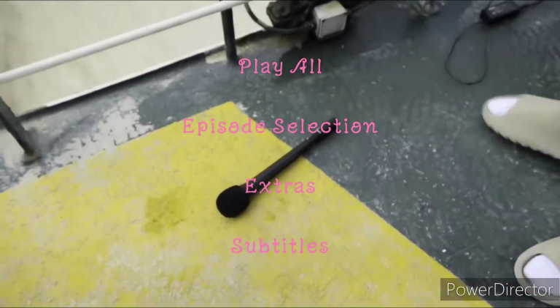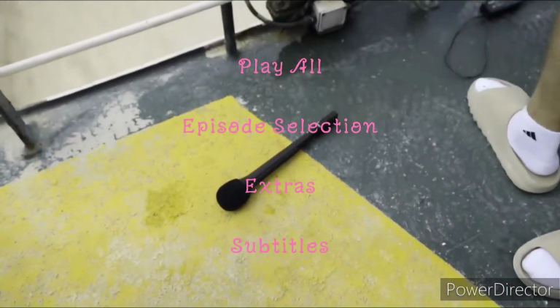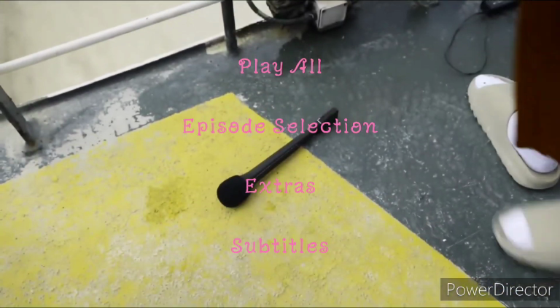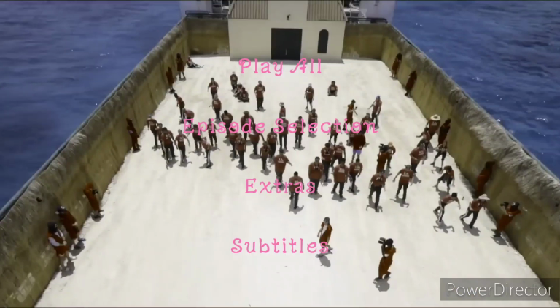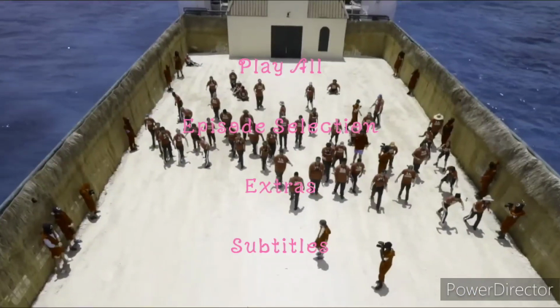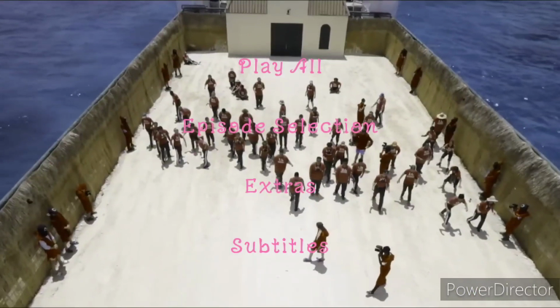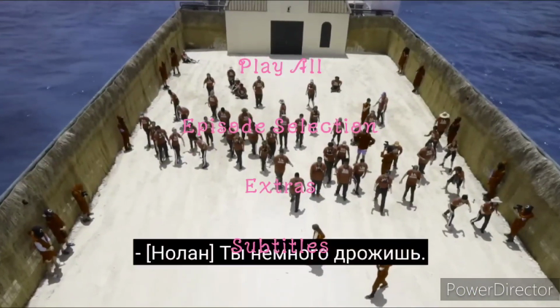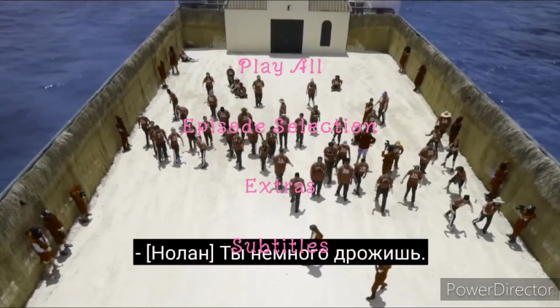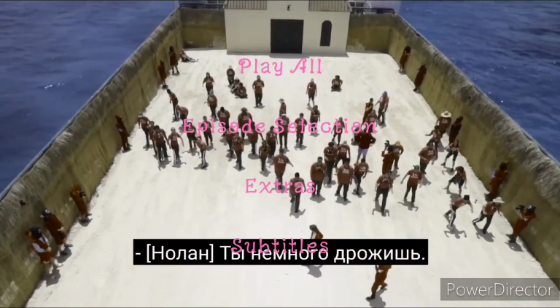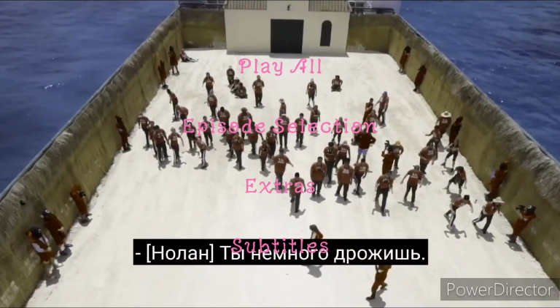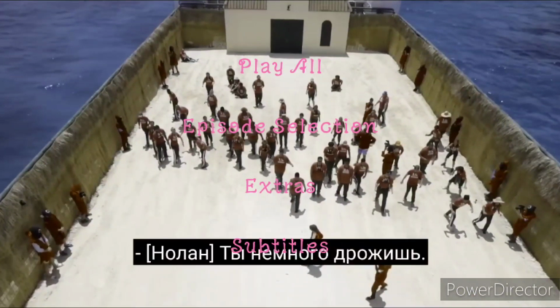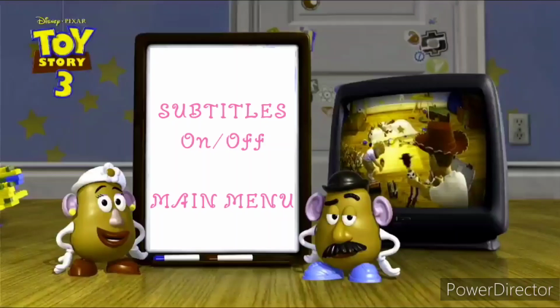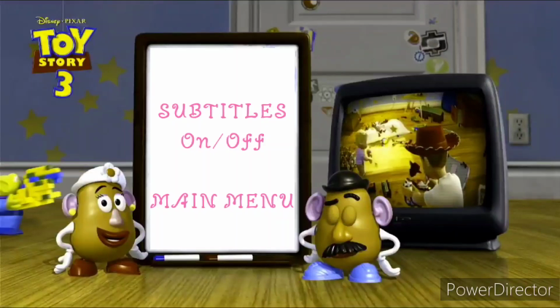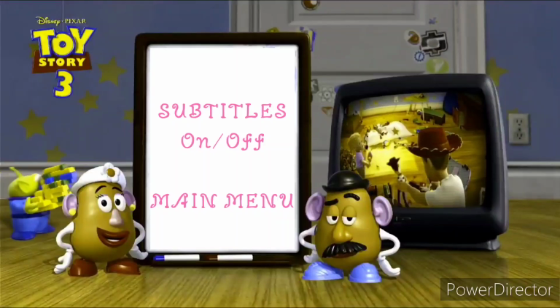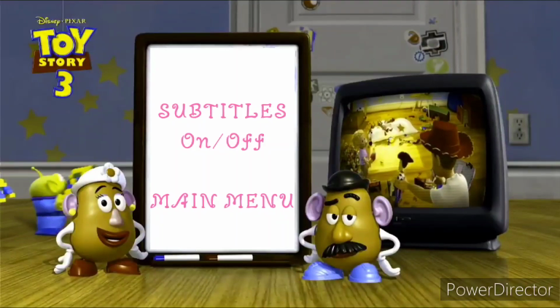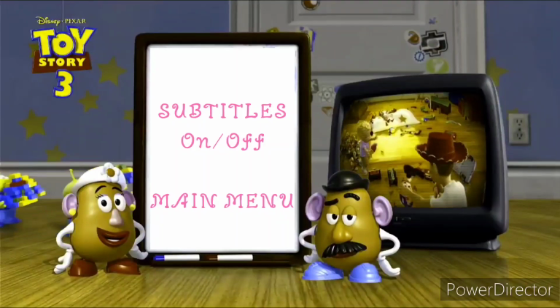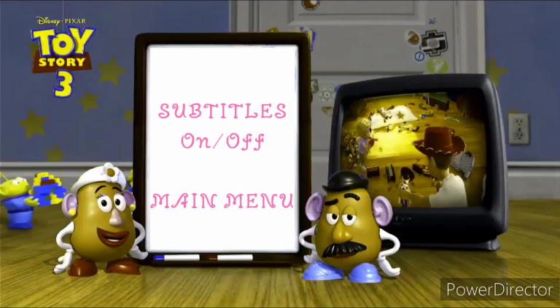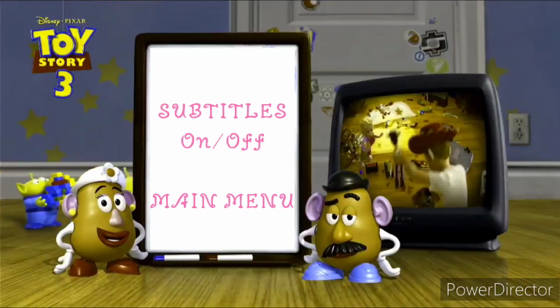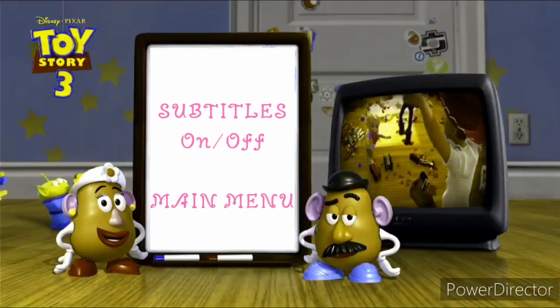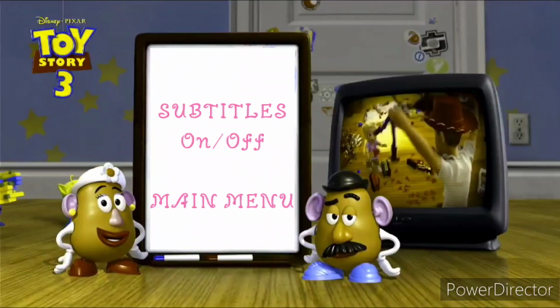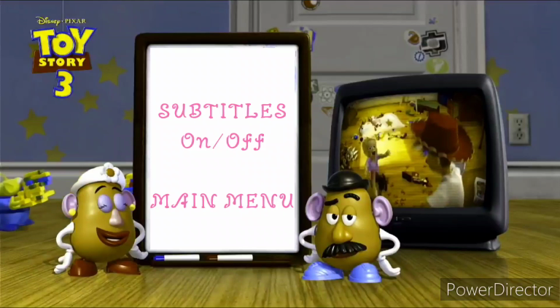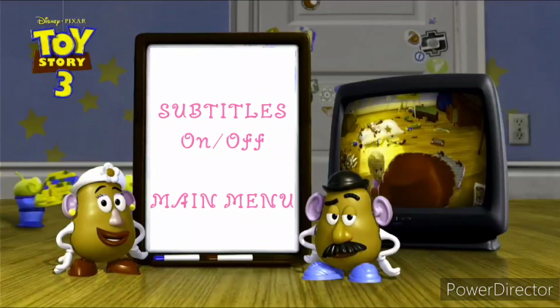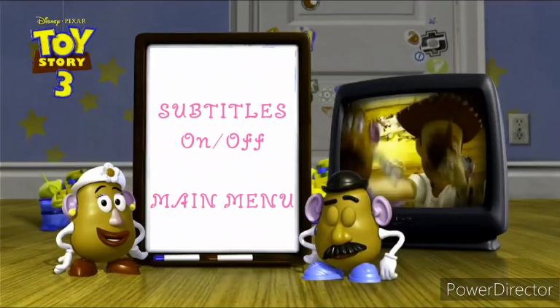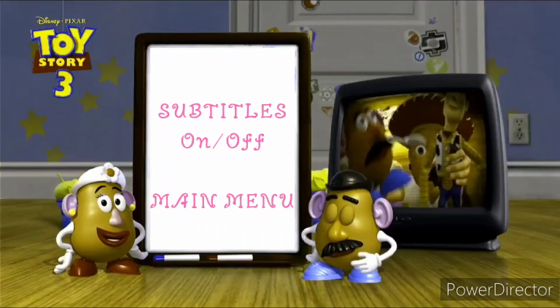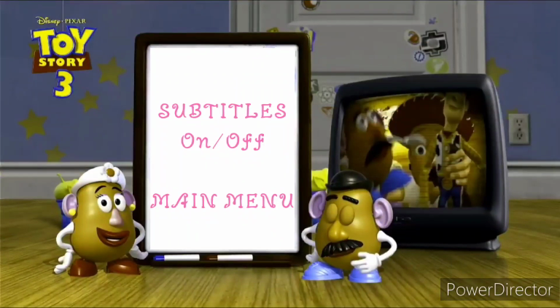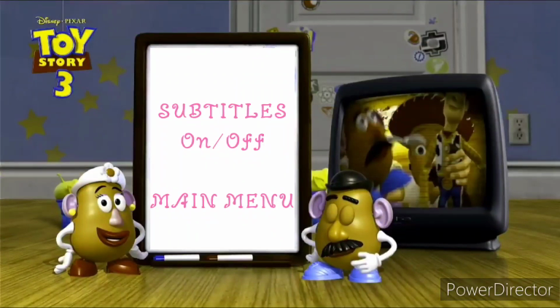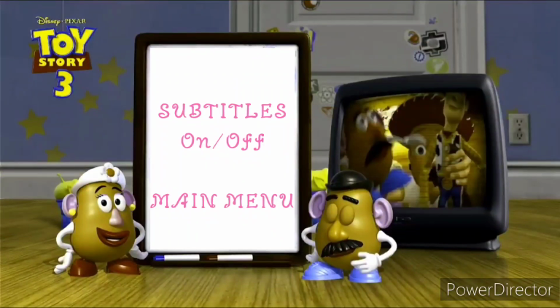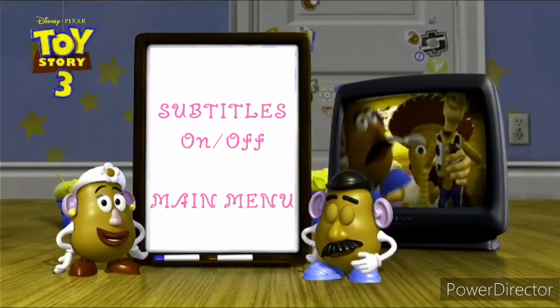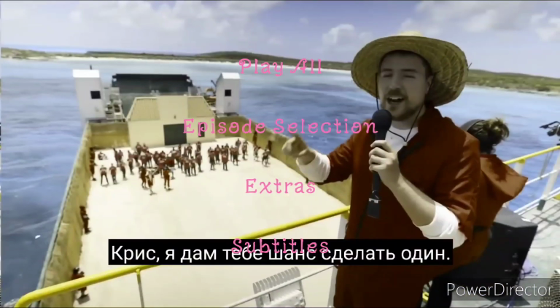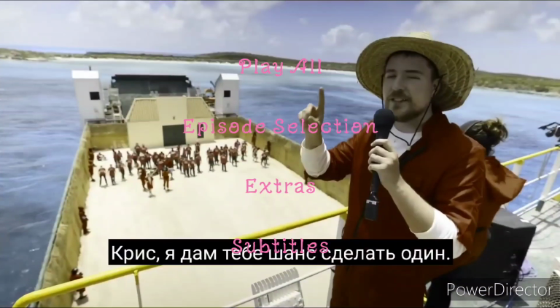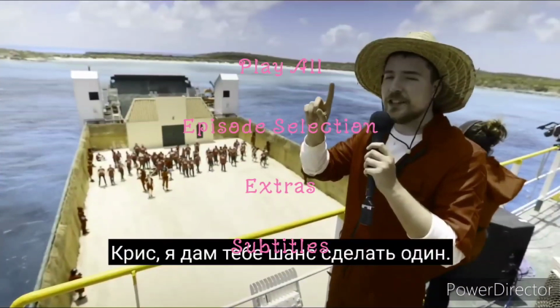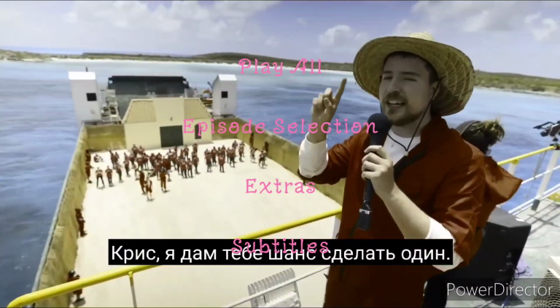But this time, I'm going to select Subtitles first. Same thing — on, off.